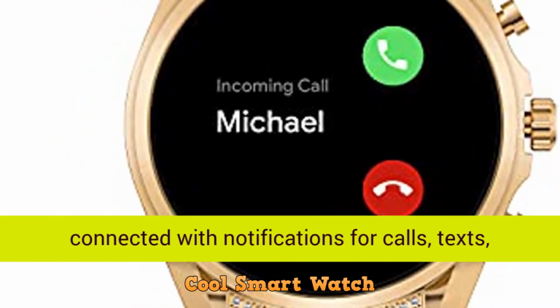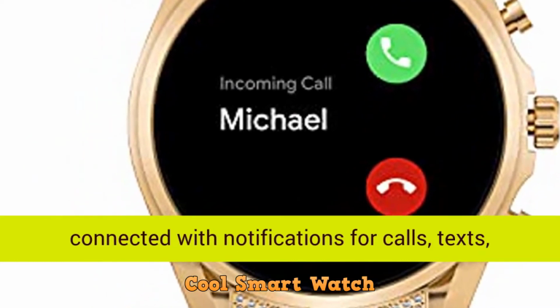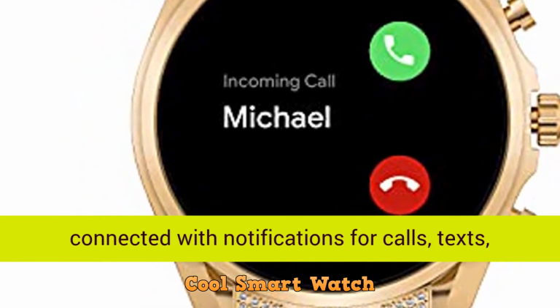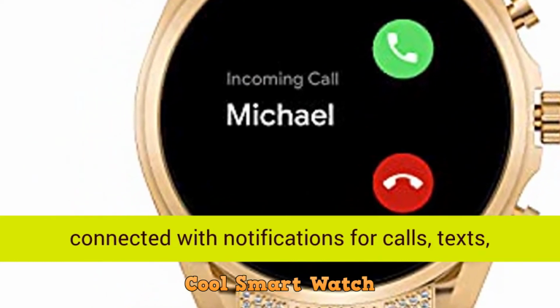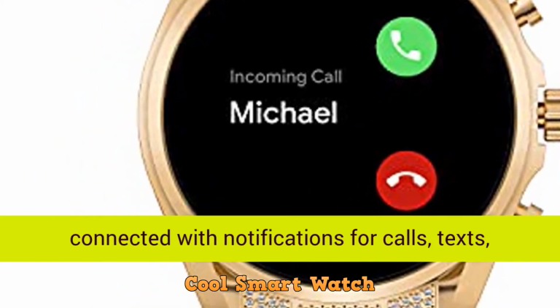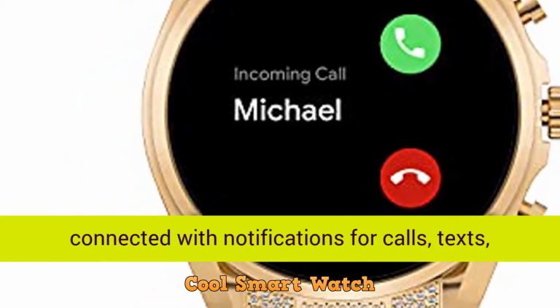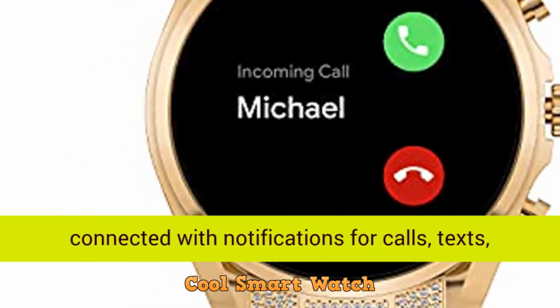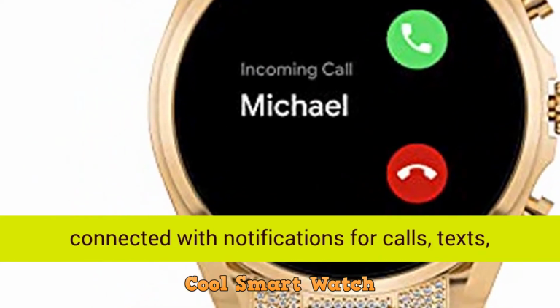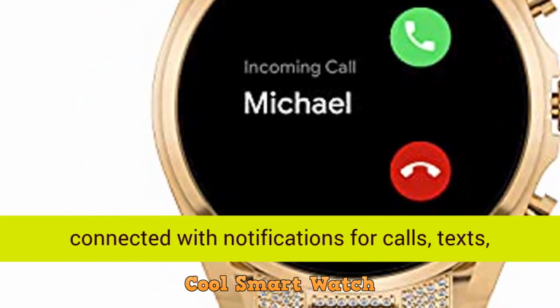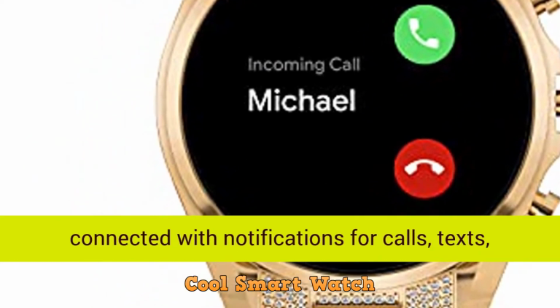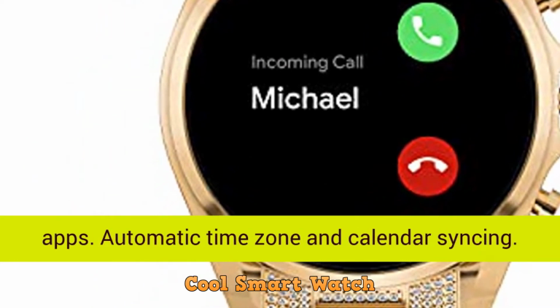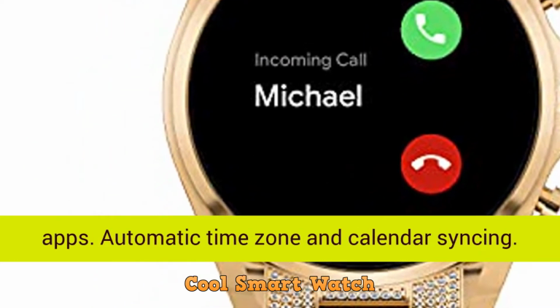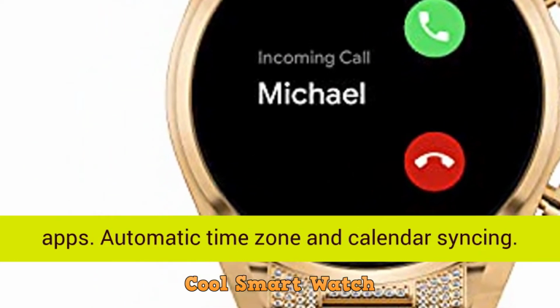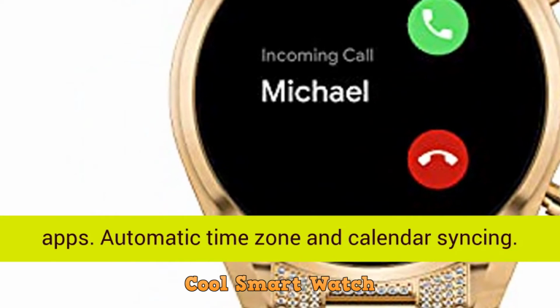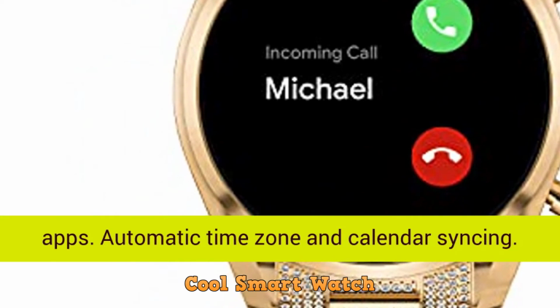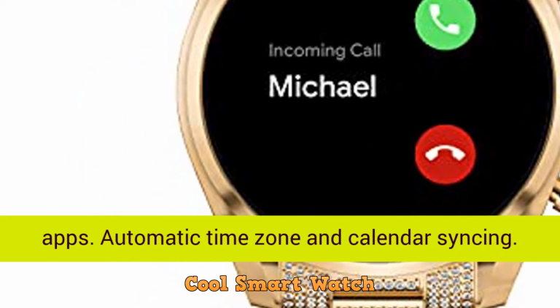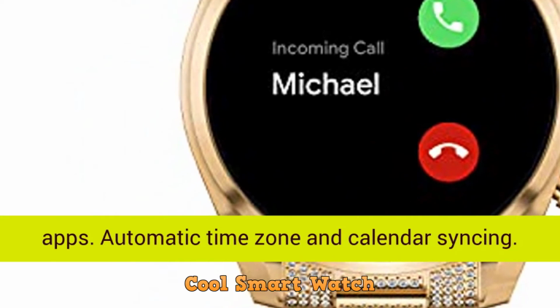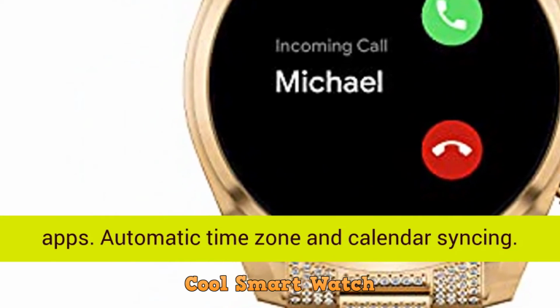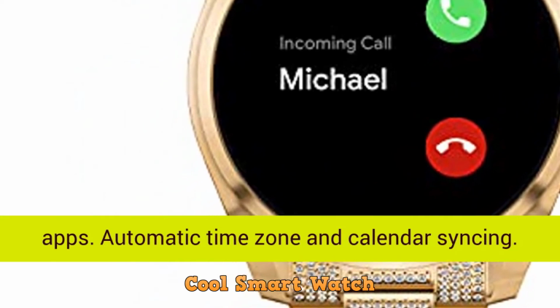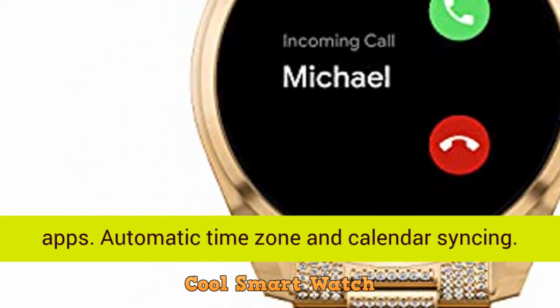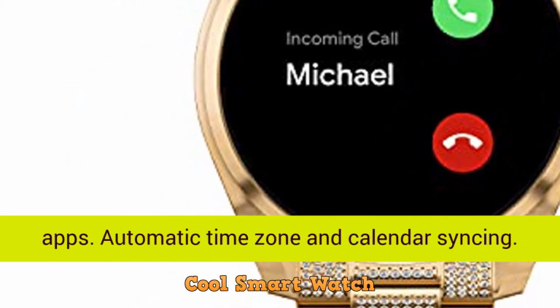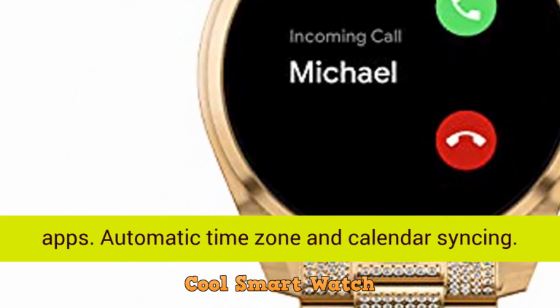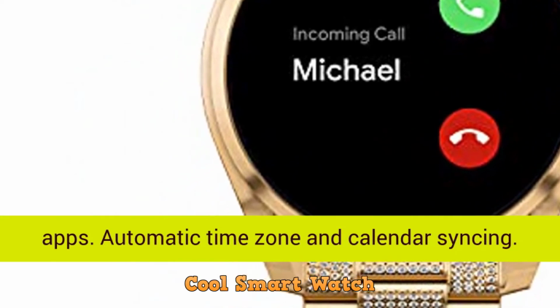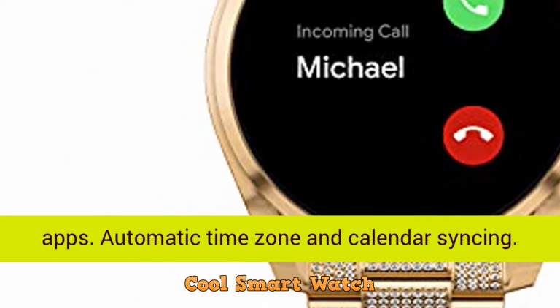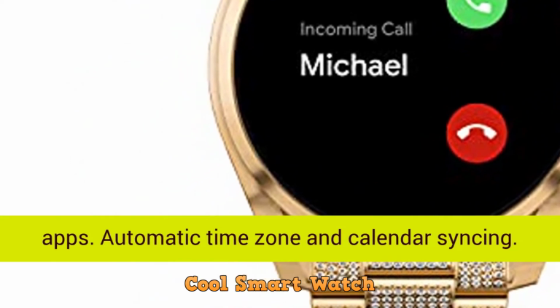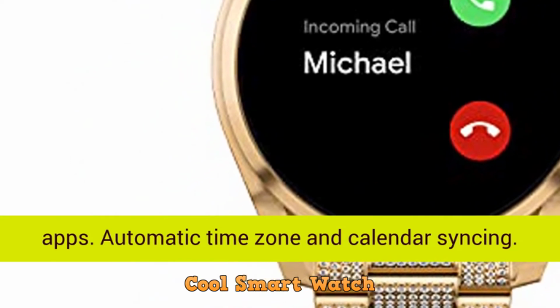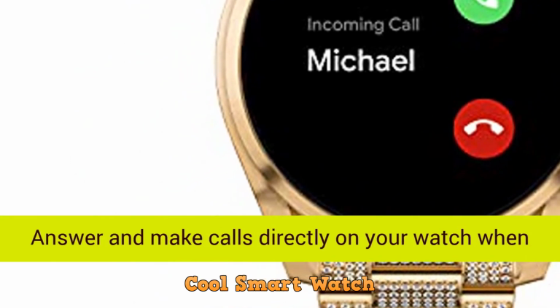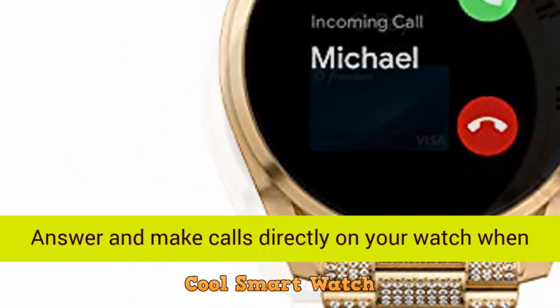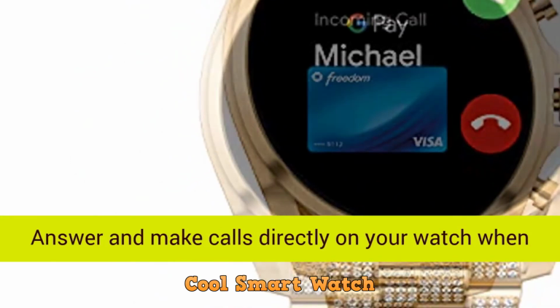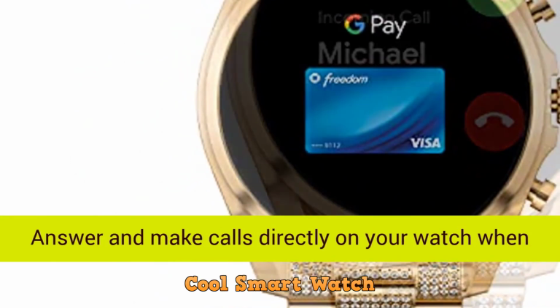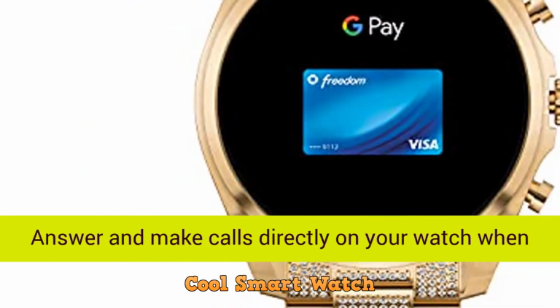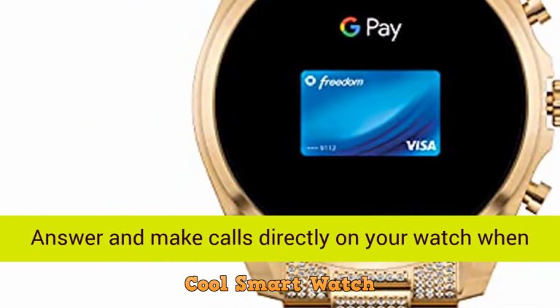Stay connected with notifications for calls, texts, apps, automatic time zone, and calendar syncing.